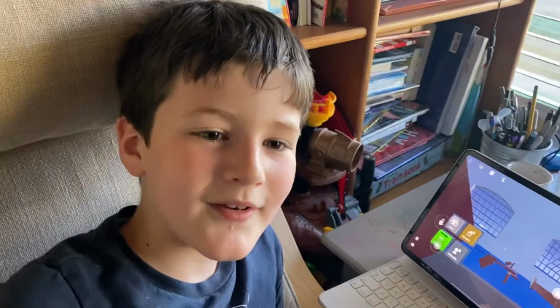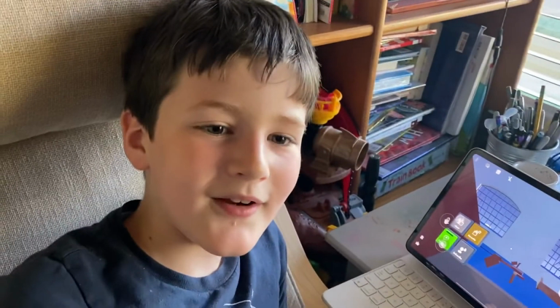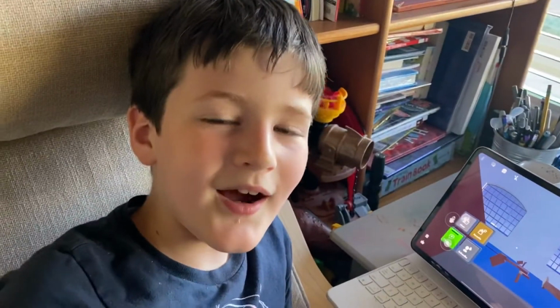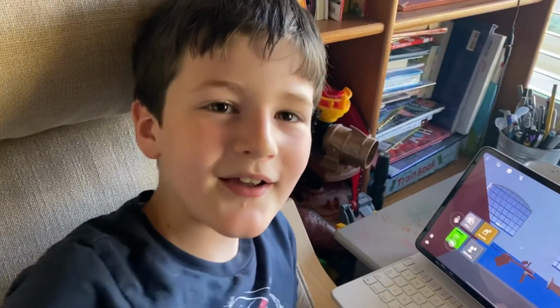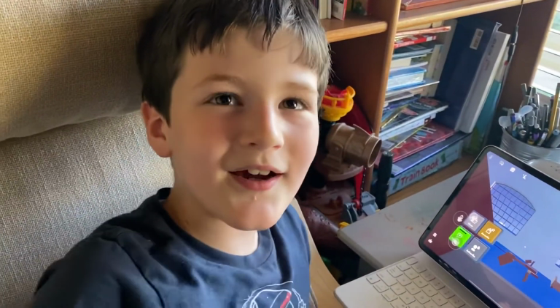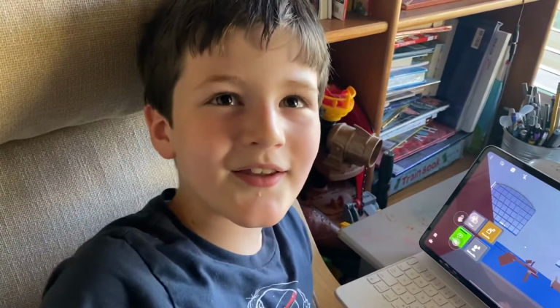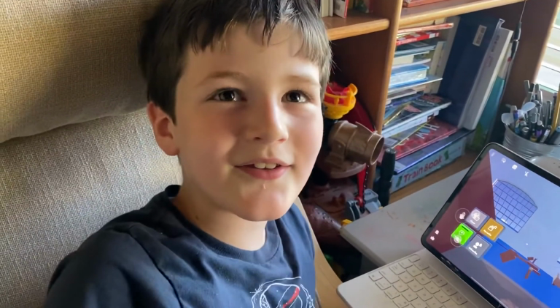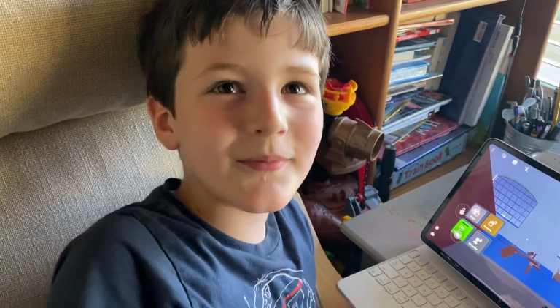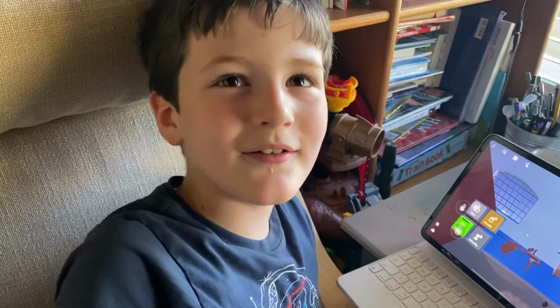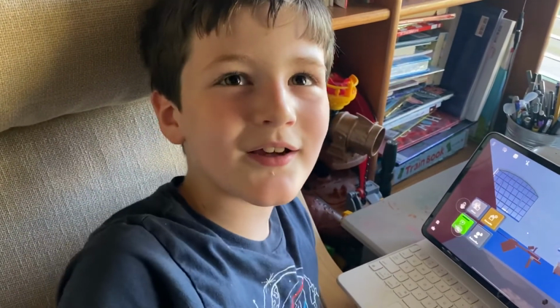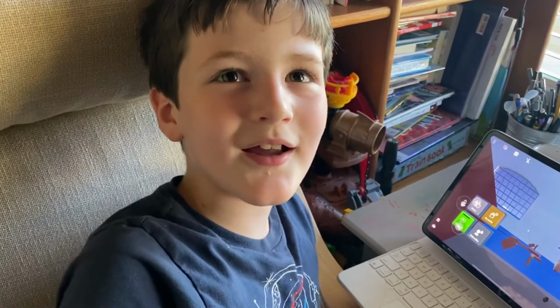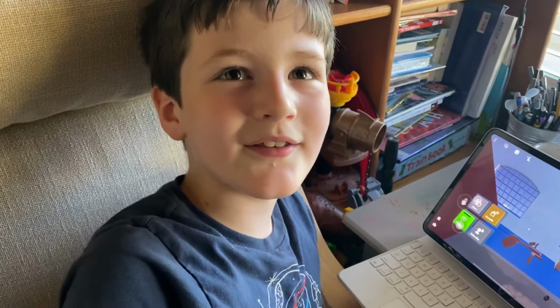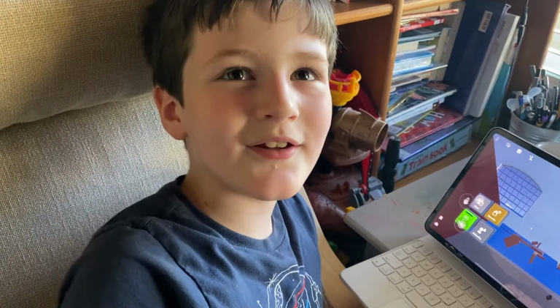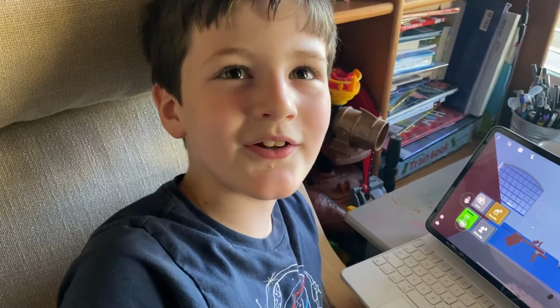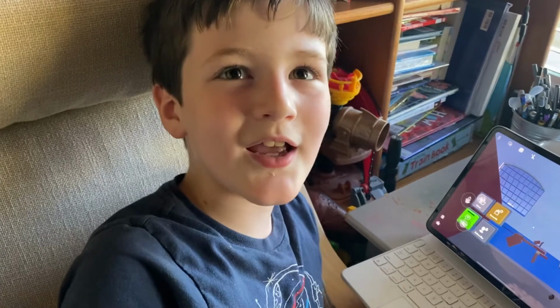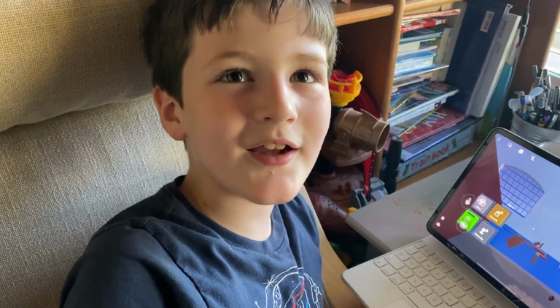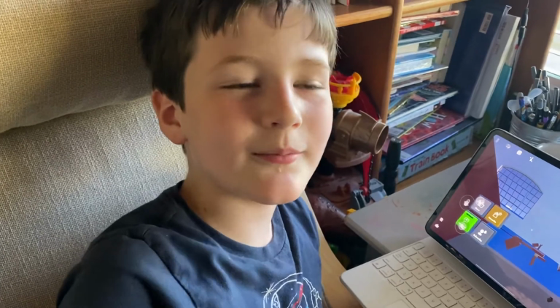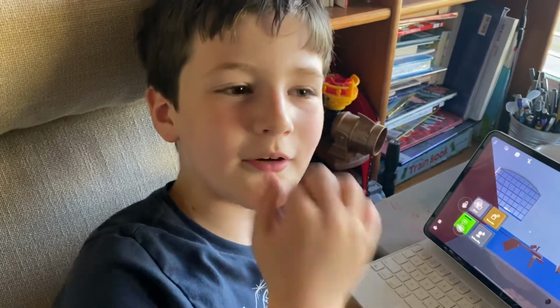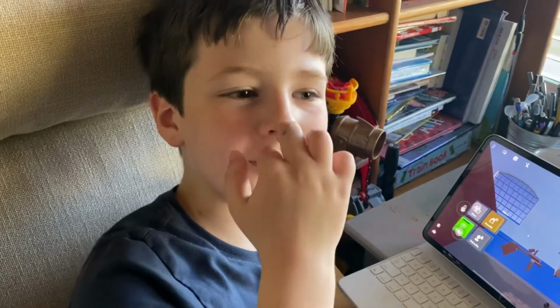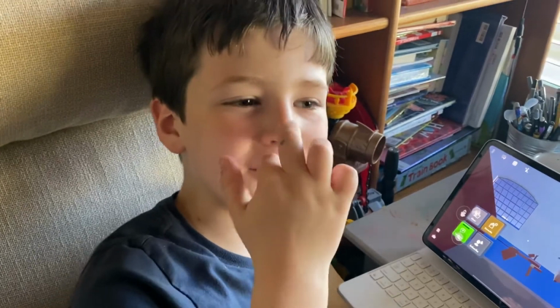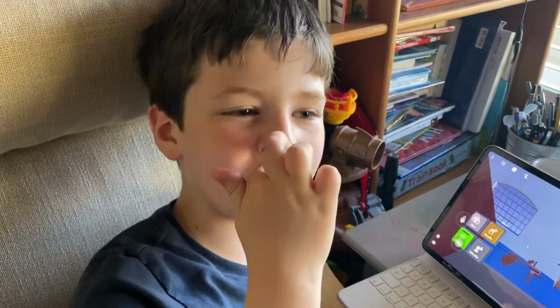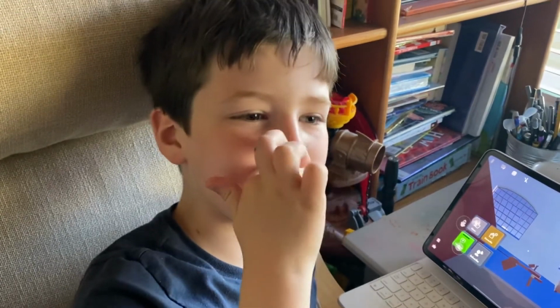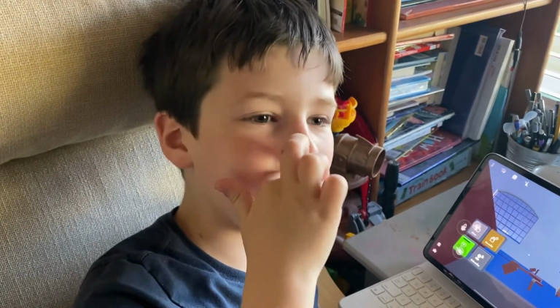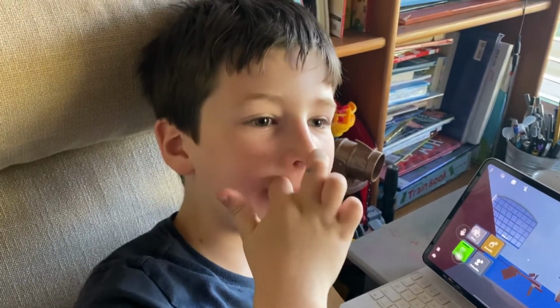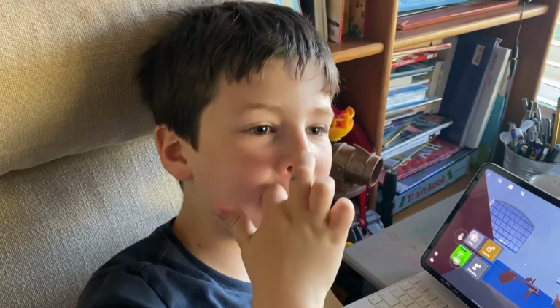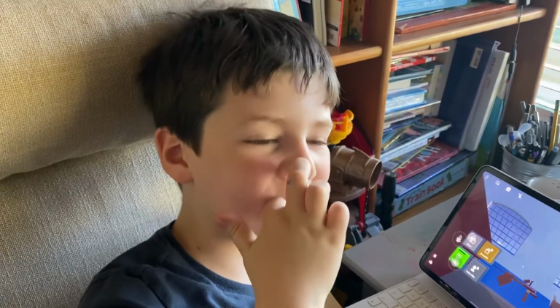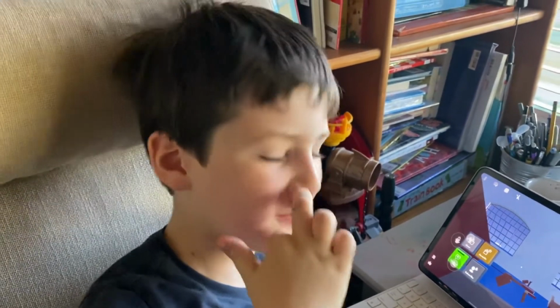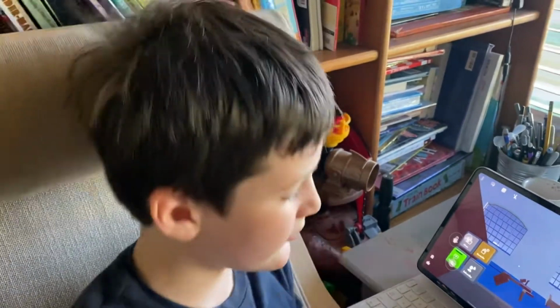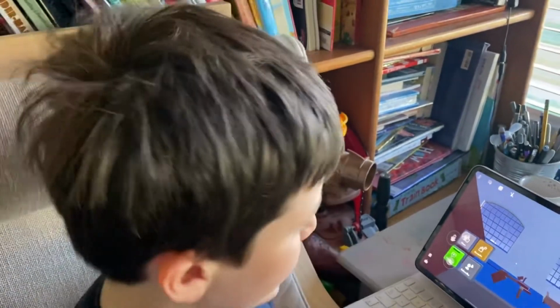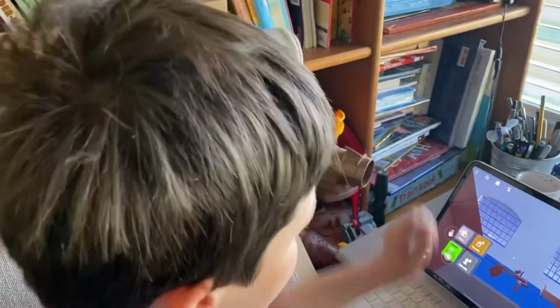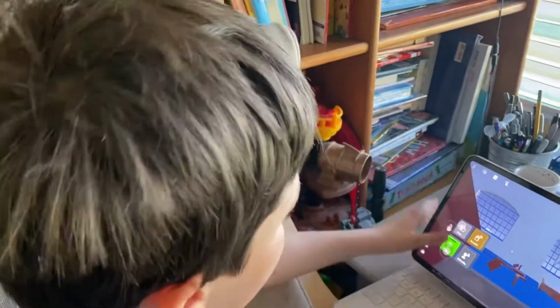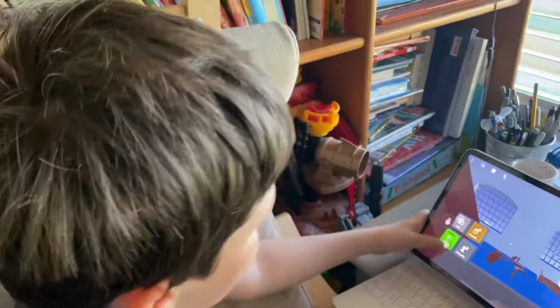Hi guys, it's me Luca, and today I'm going to show you my Rec Room thing.